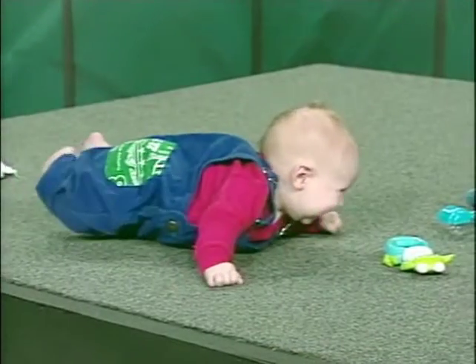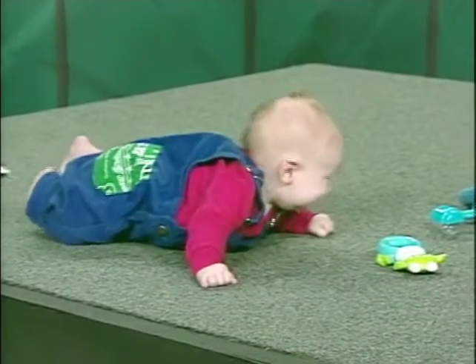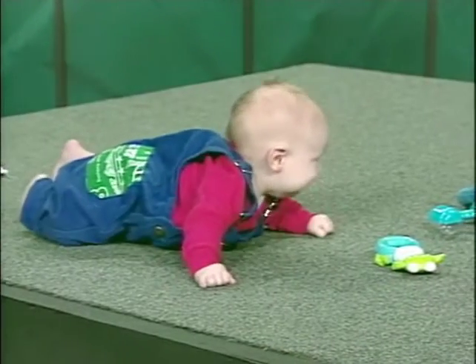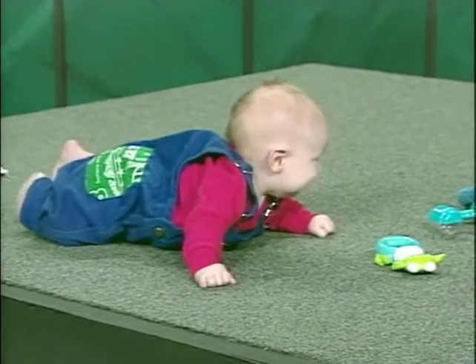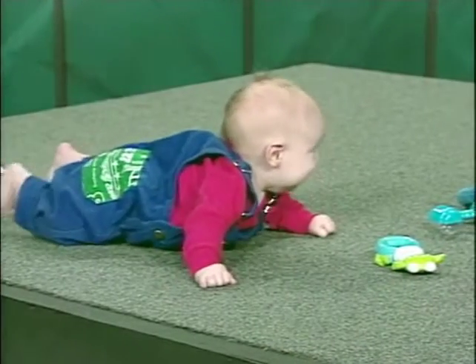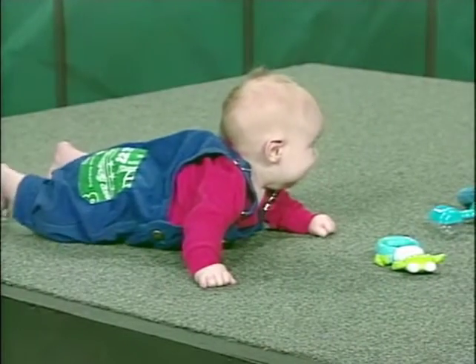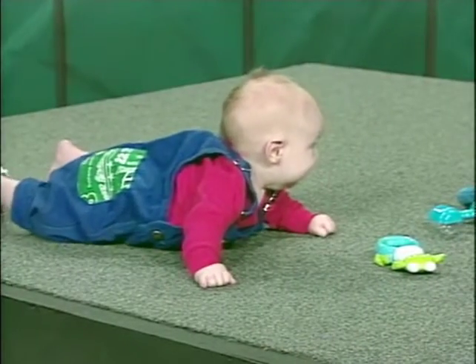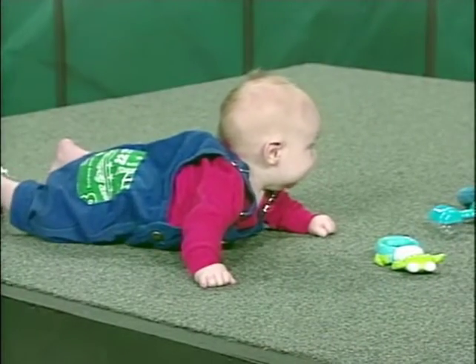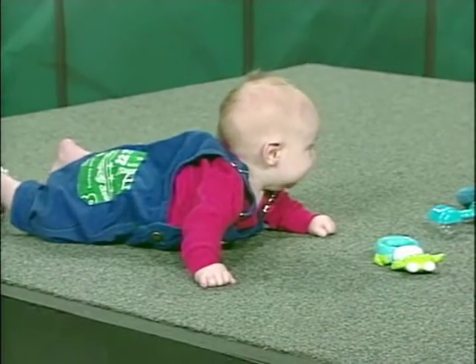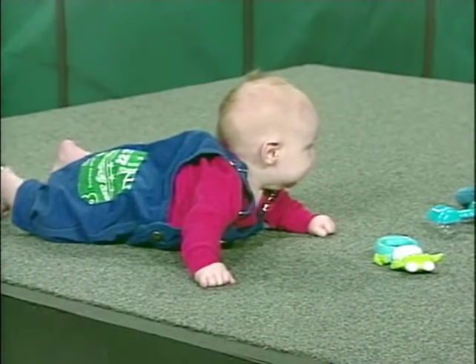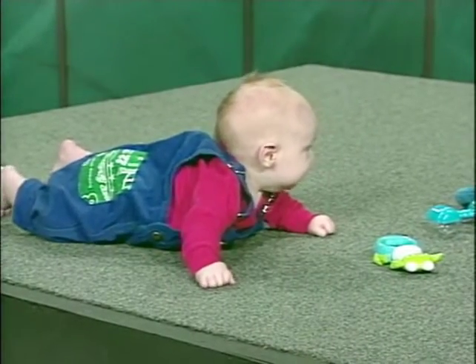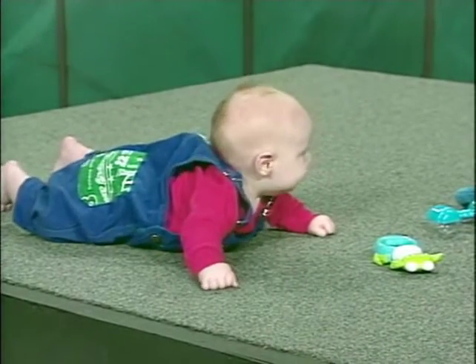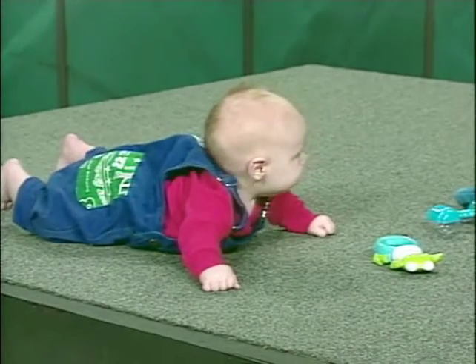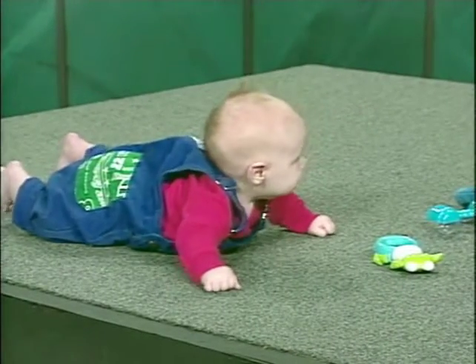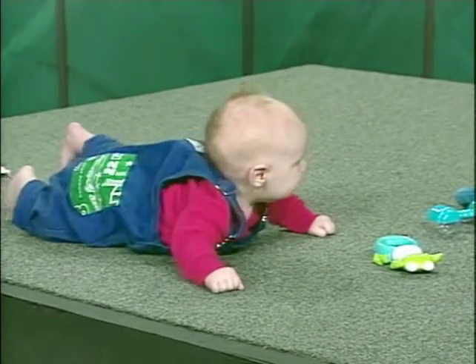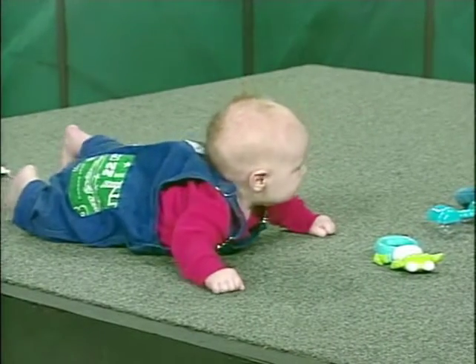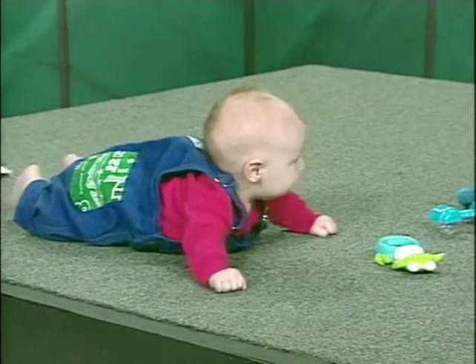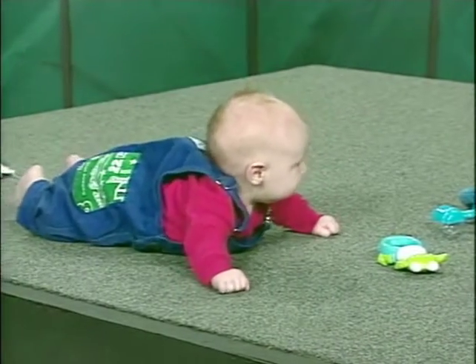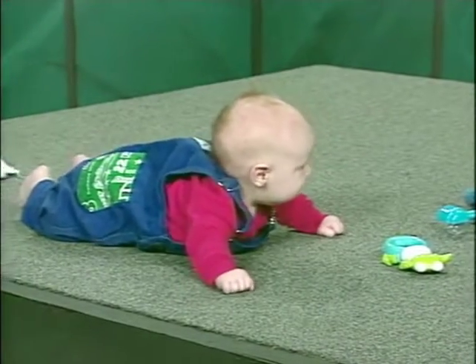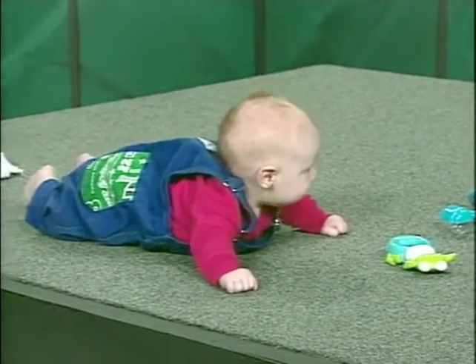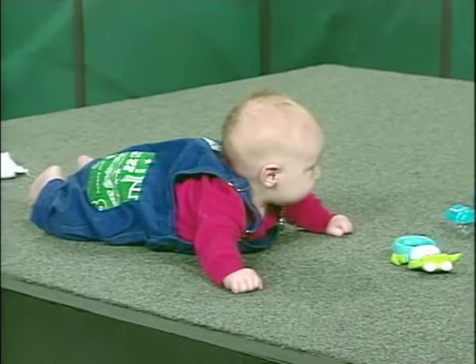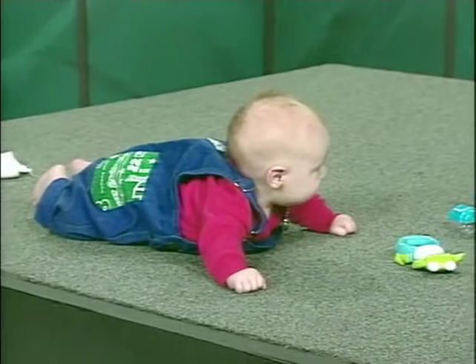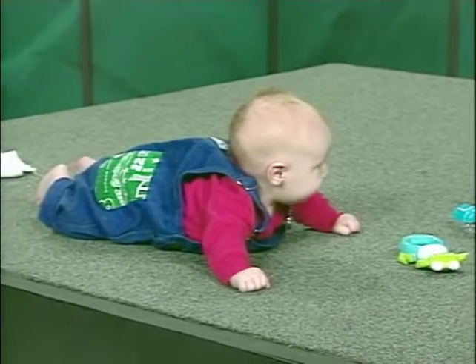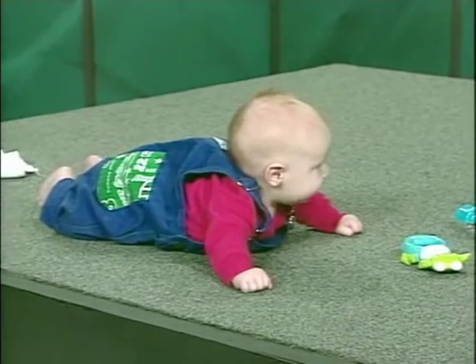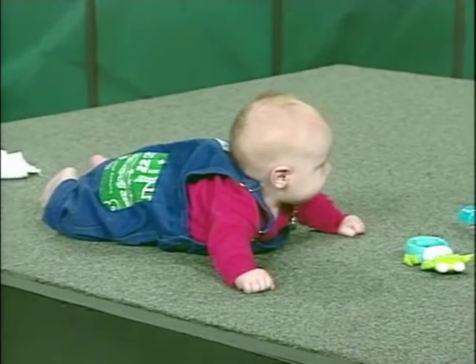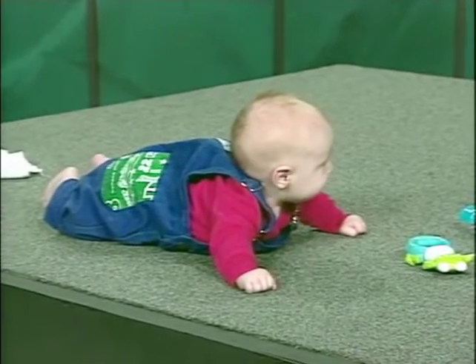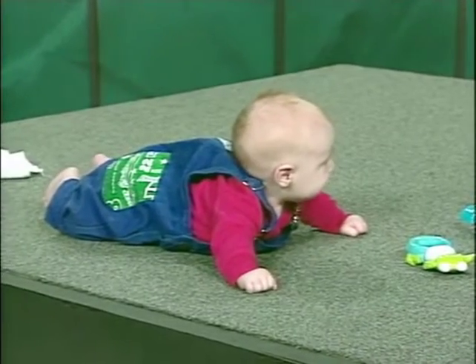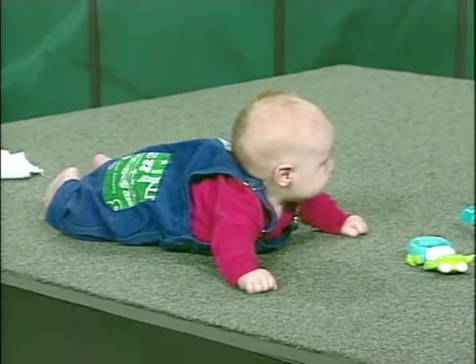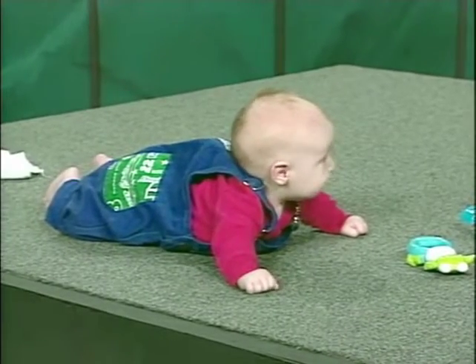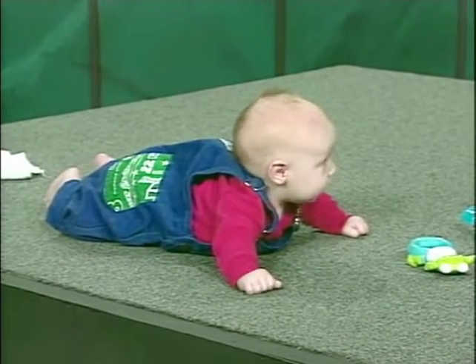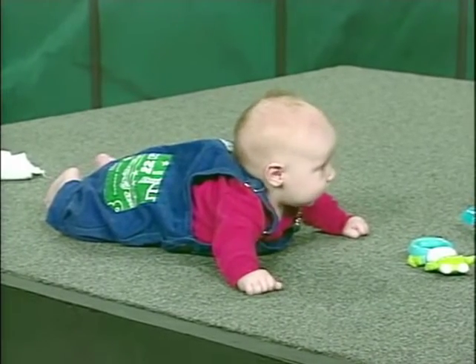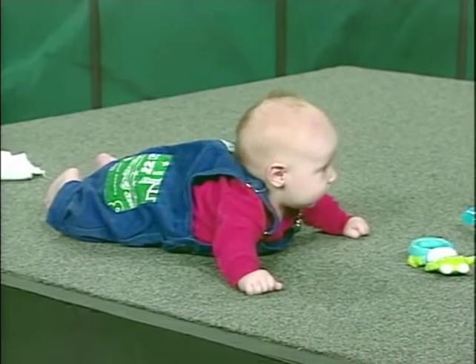Mack, who is three months old, can hold his head up and push with his arms quite well.